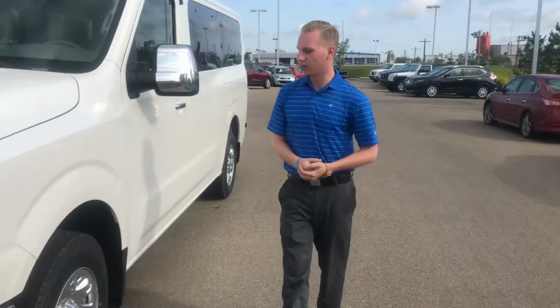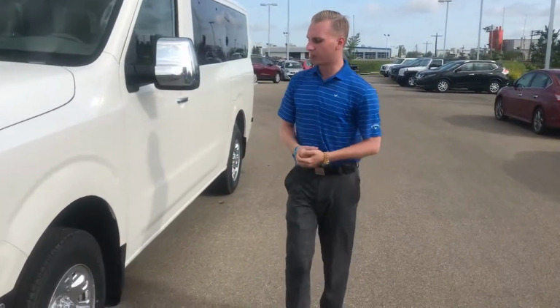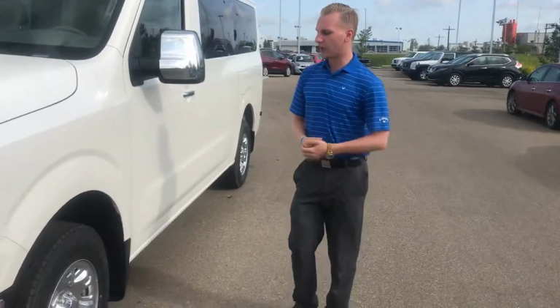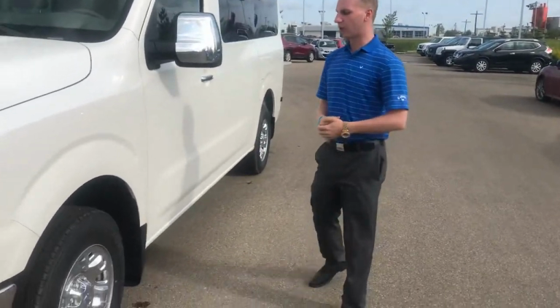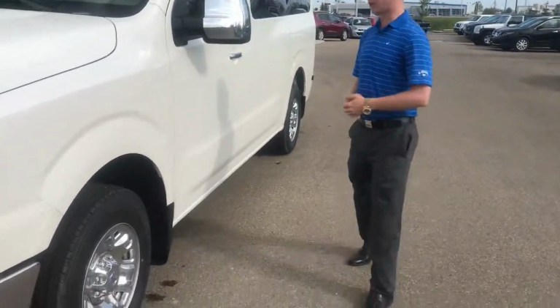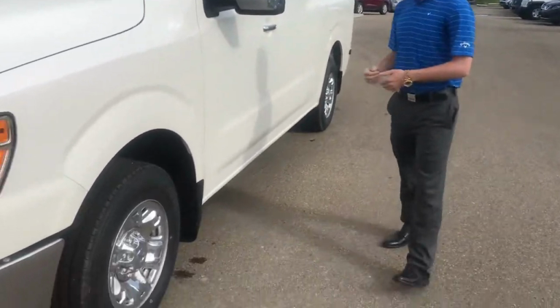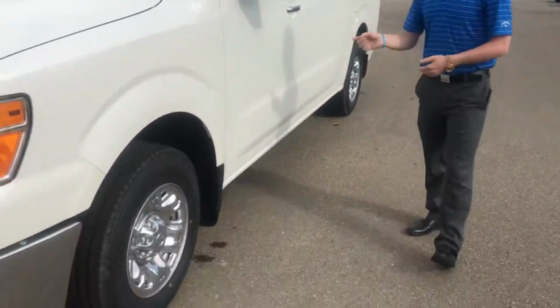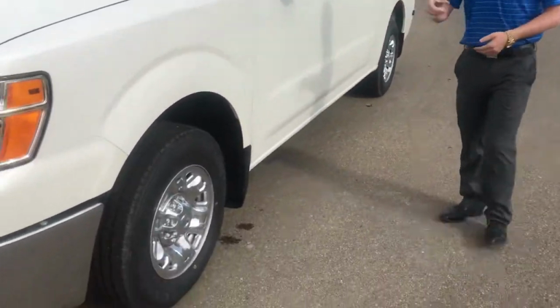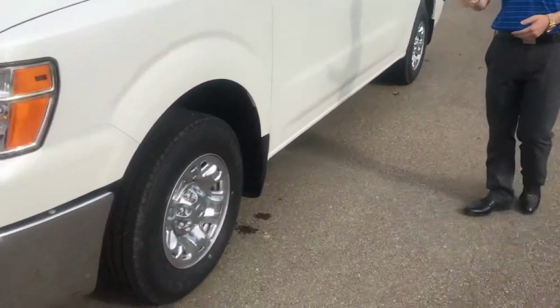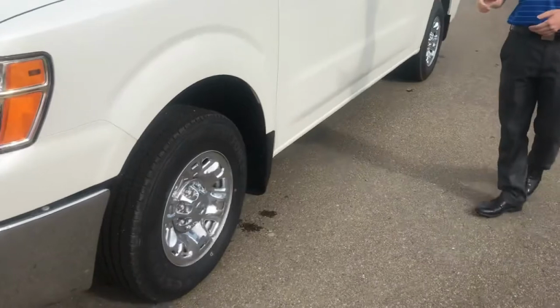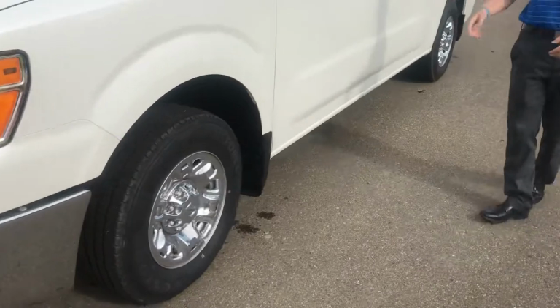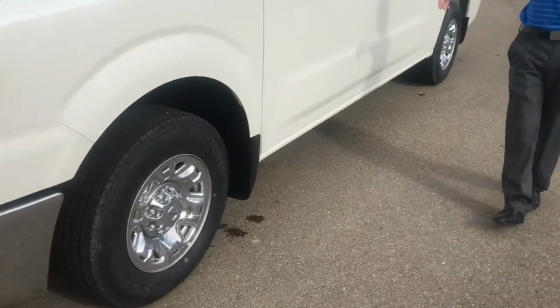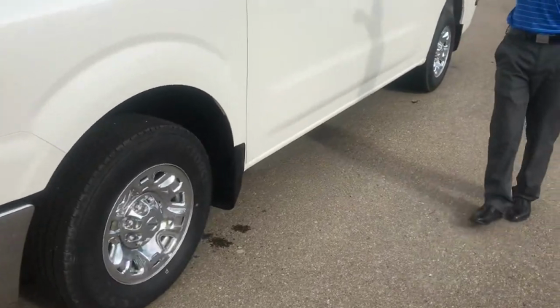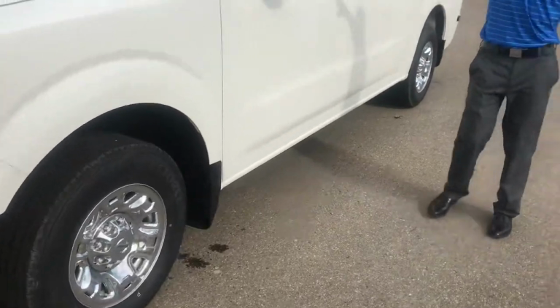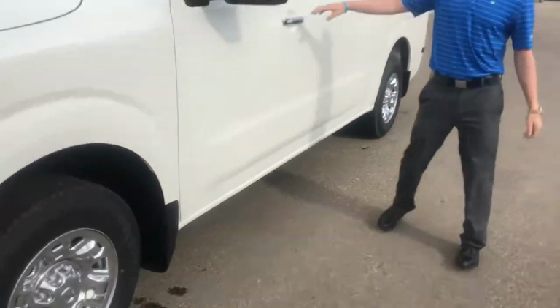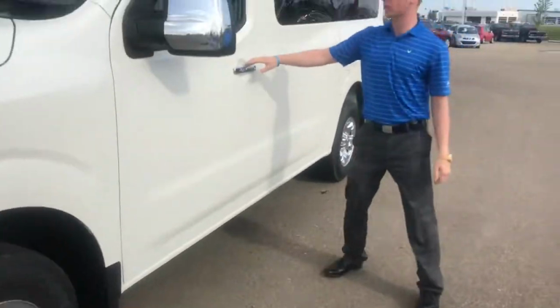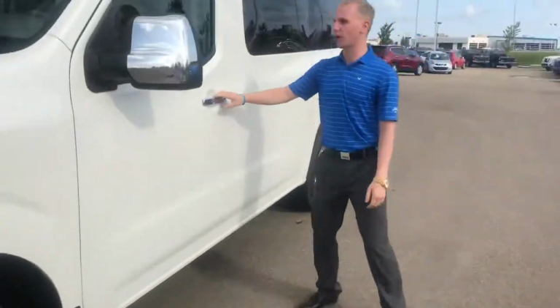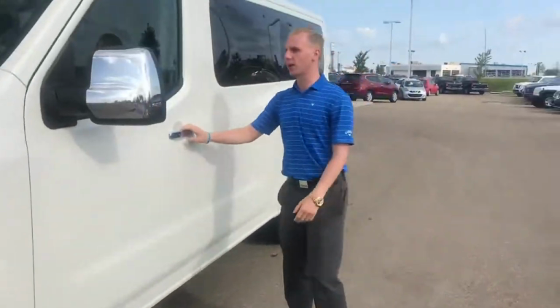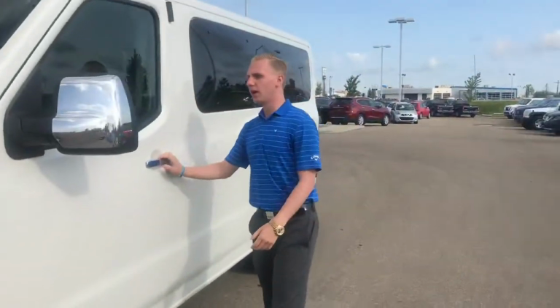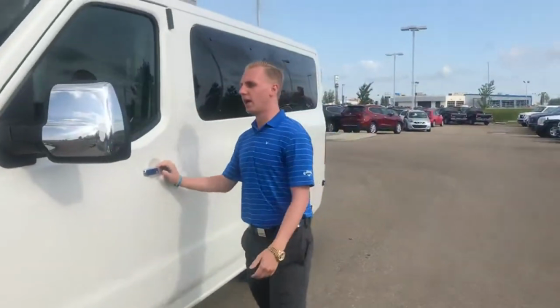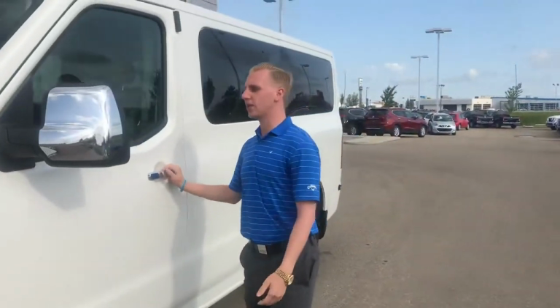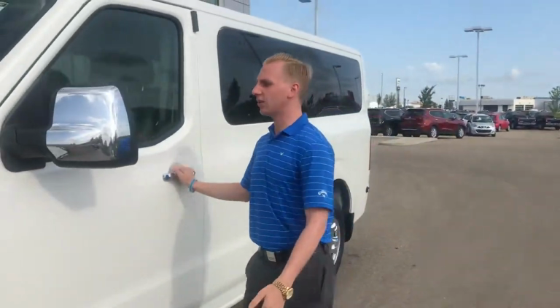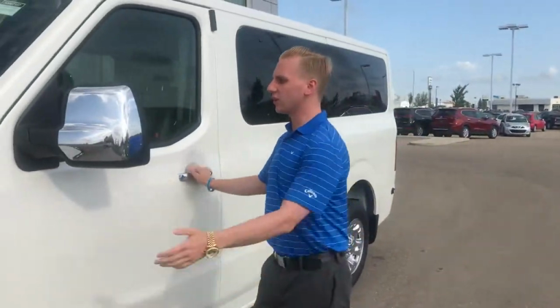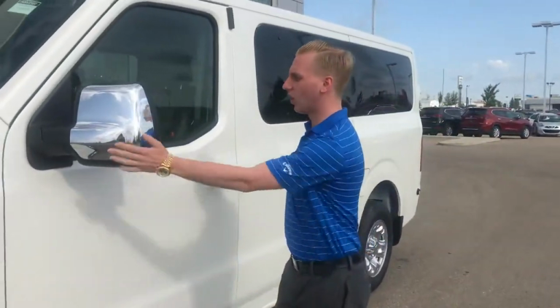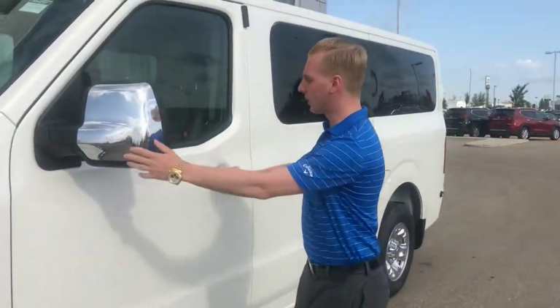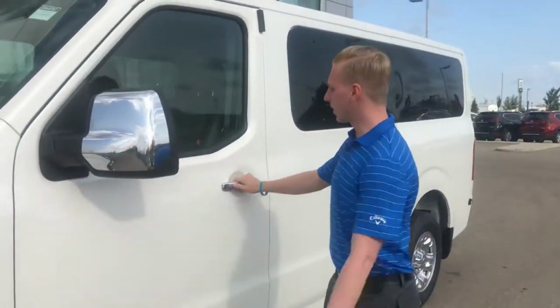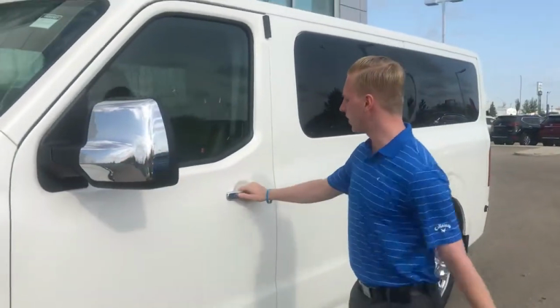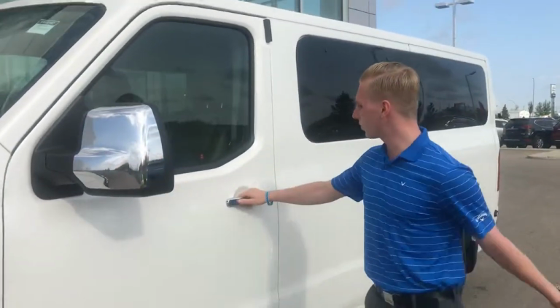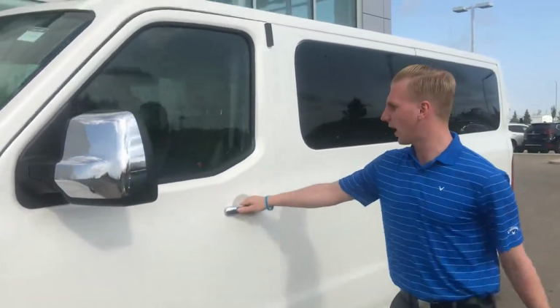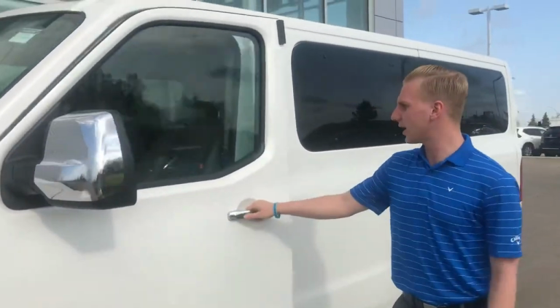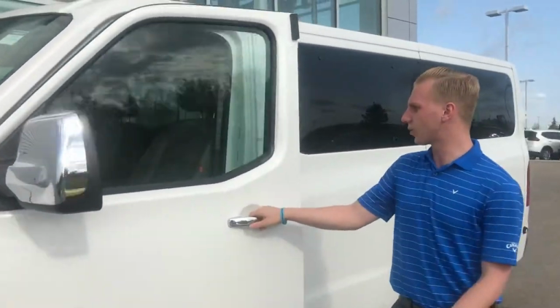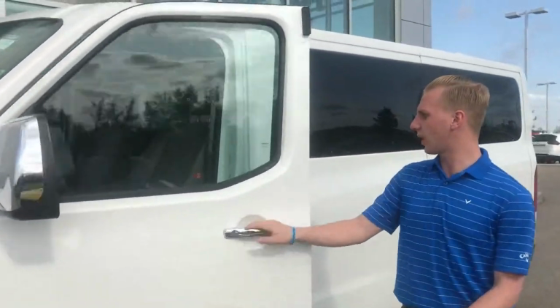Aluminum alloy wheels on this guy, already wrapped up in your all-season rubber, and heavy-duty tow mirrors on this one as well.